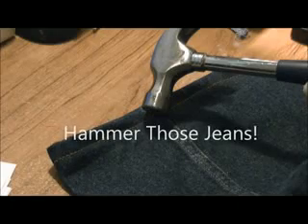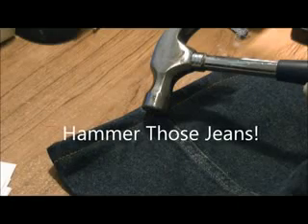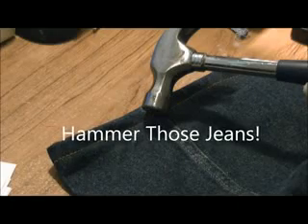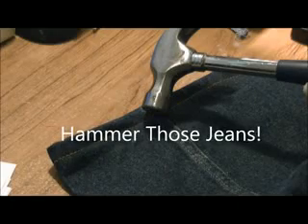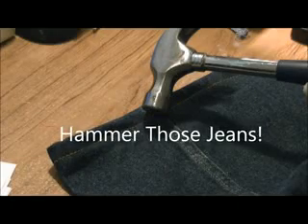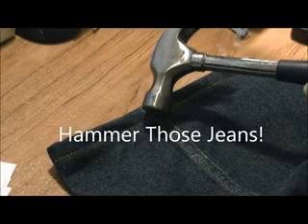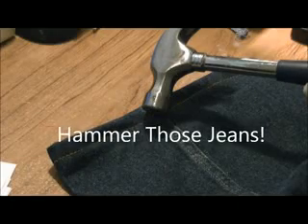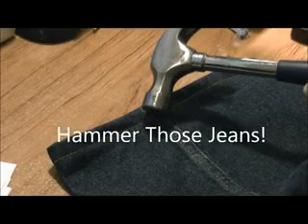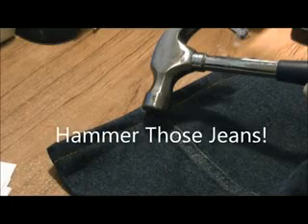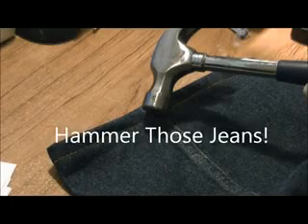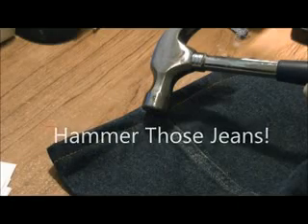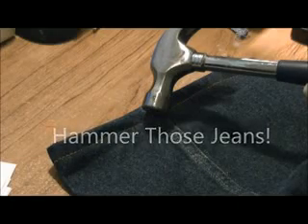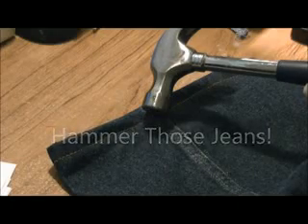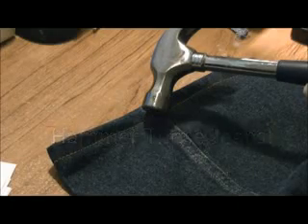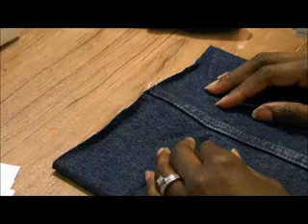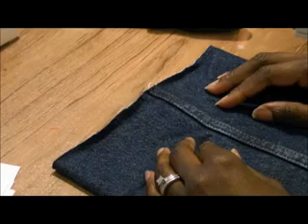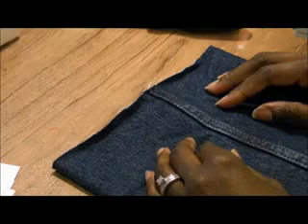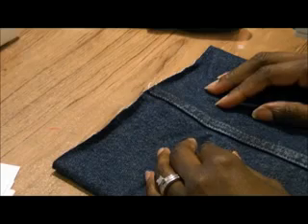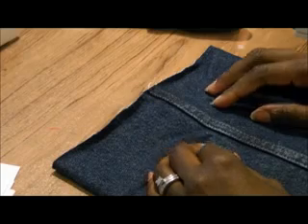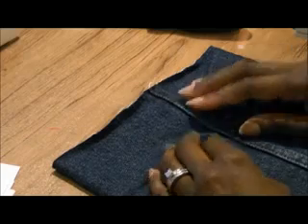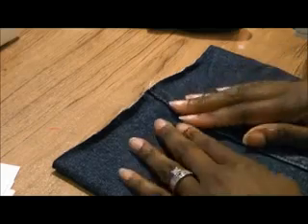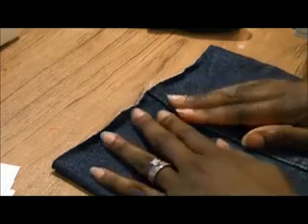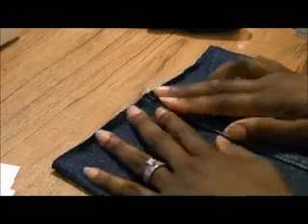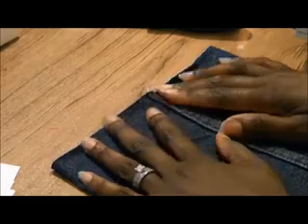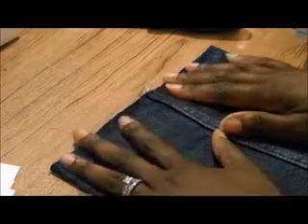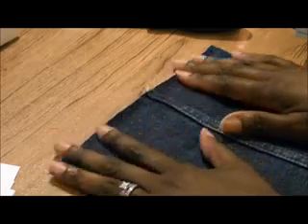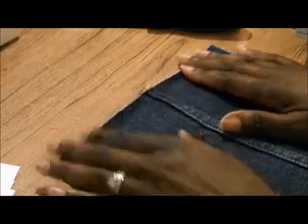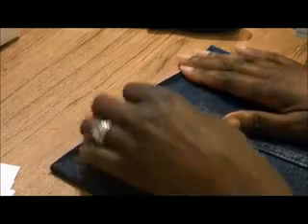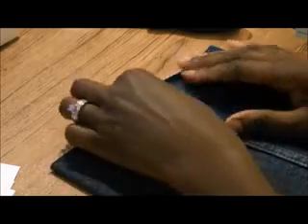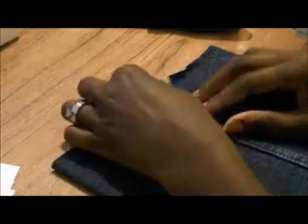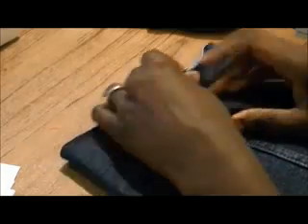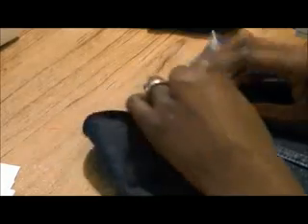Hammer those jeans. This is a reply to hemming denim jeans.